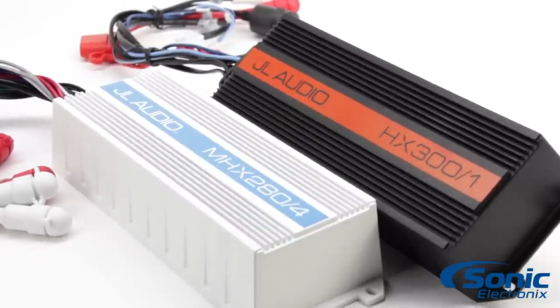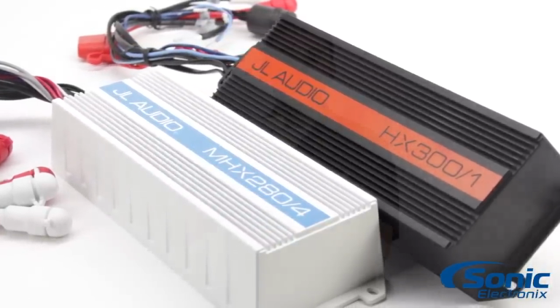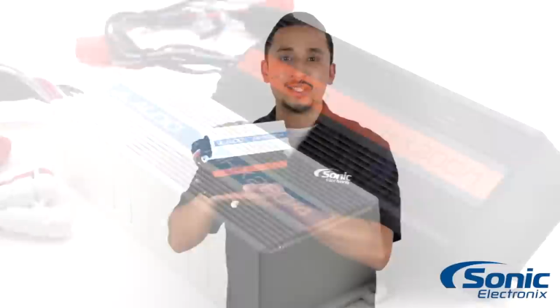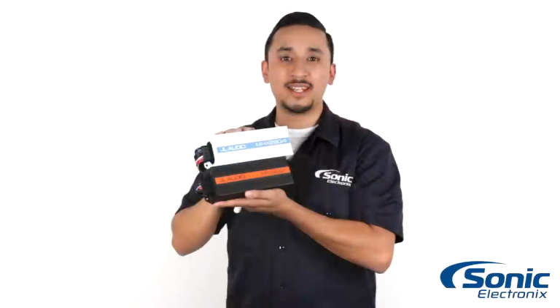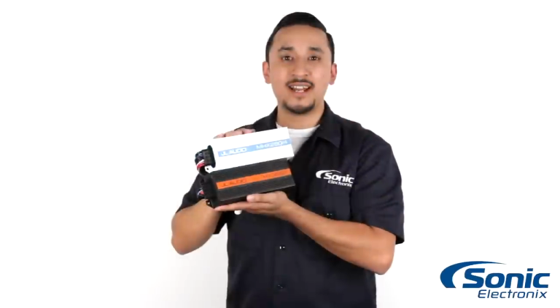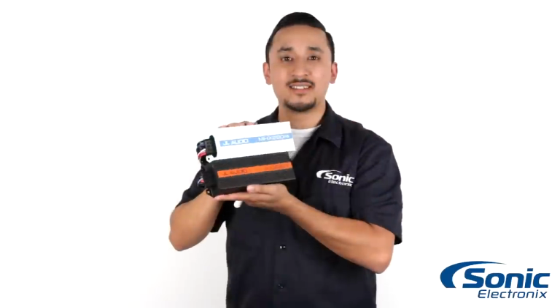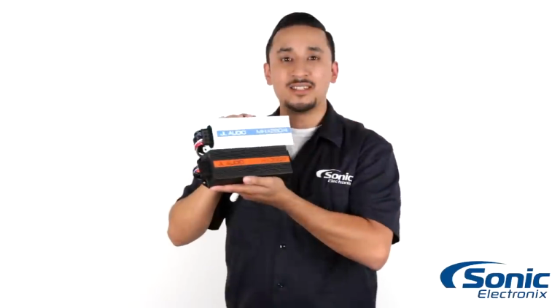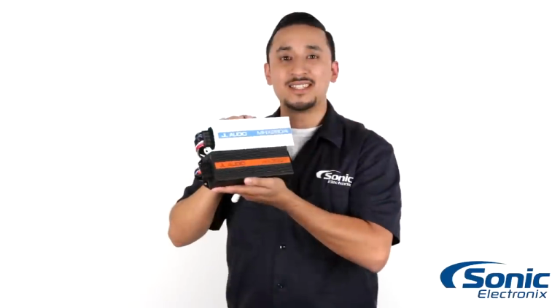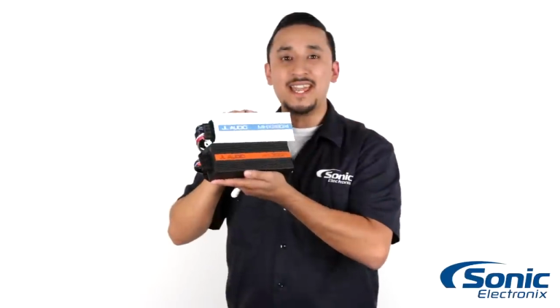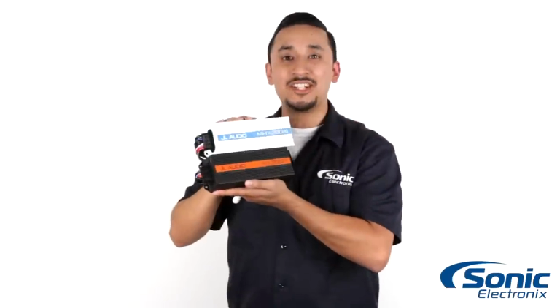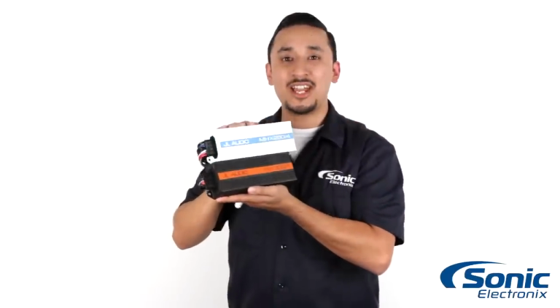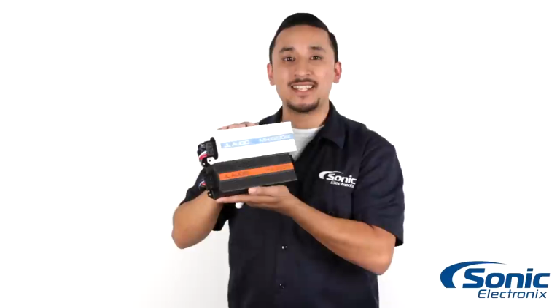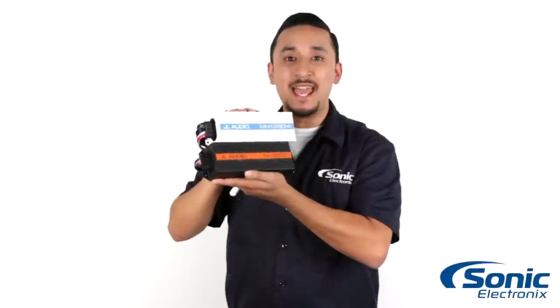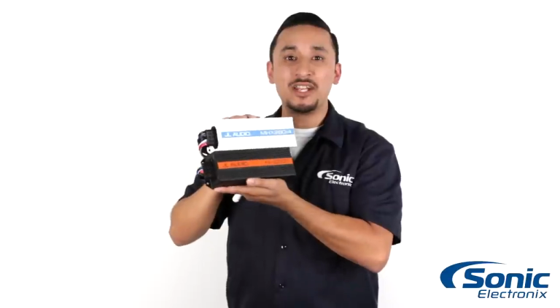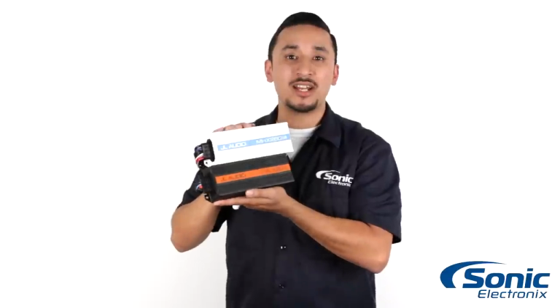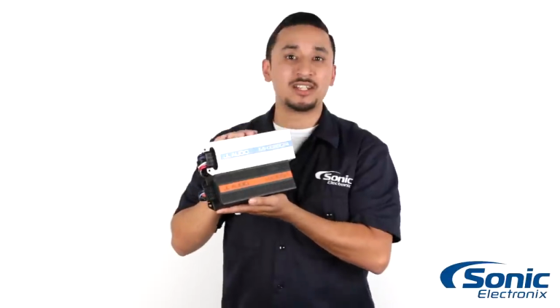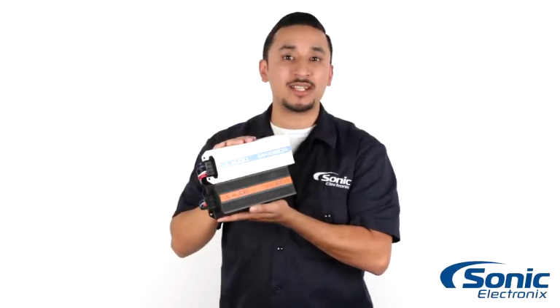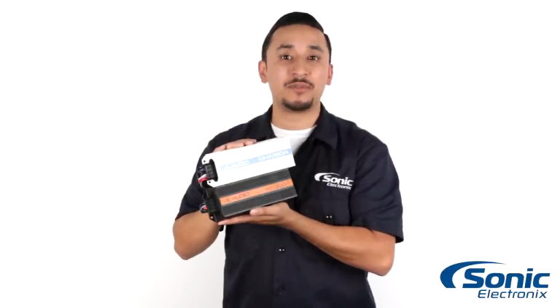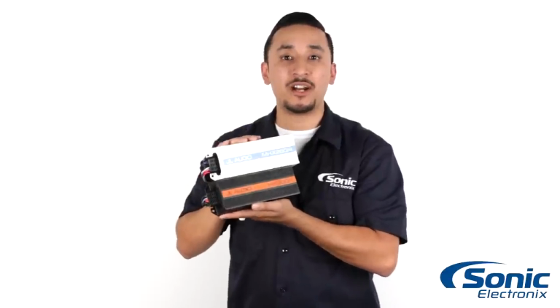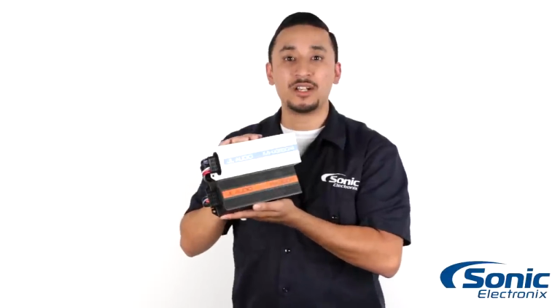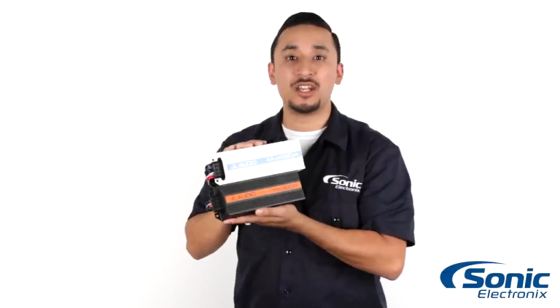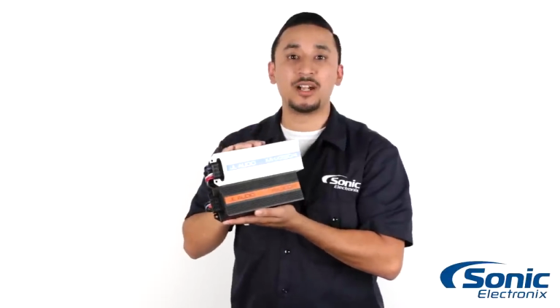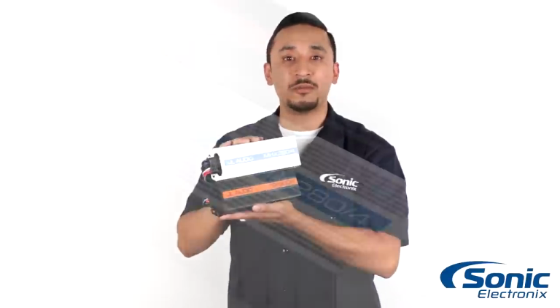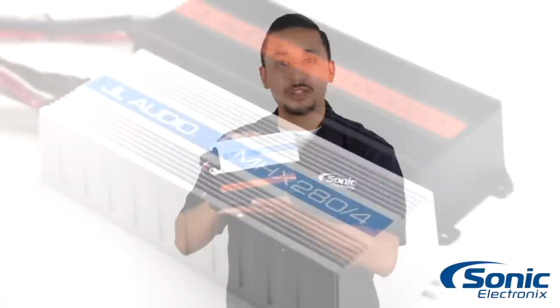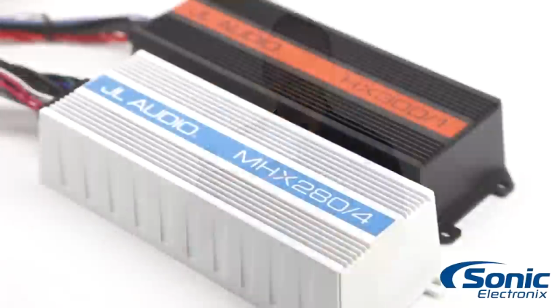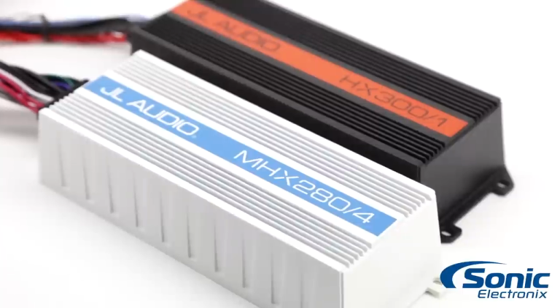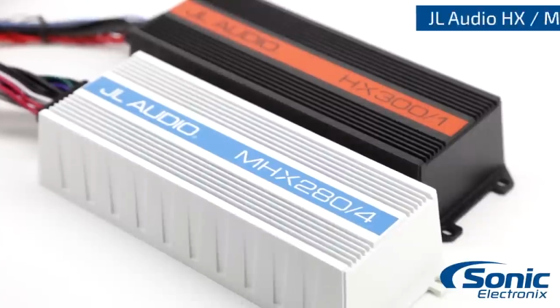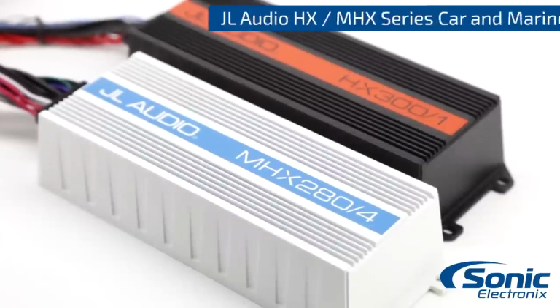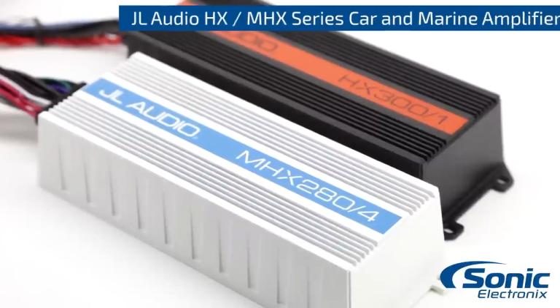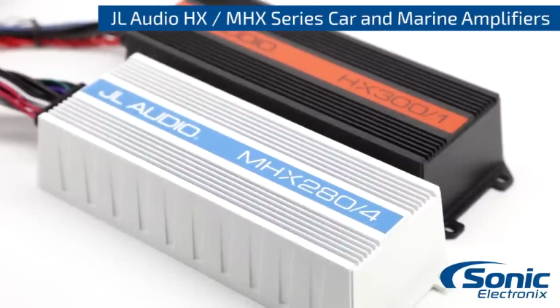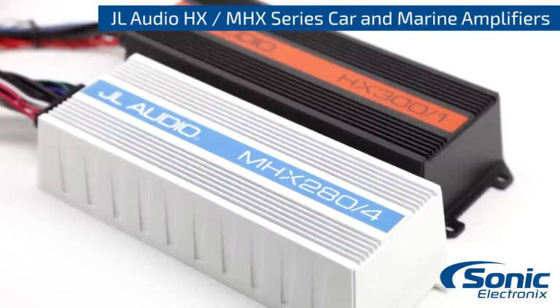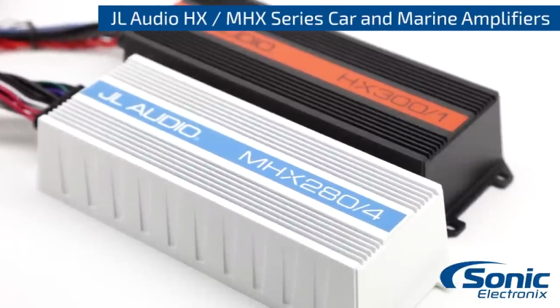So once again guys, this is the HX and MHX series amplifiers by JL Audio. Make sure to check them out on SonicElectronics.com.